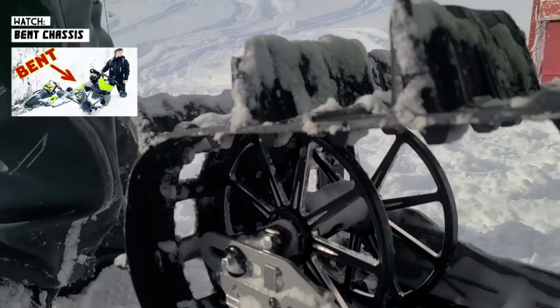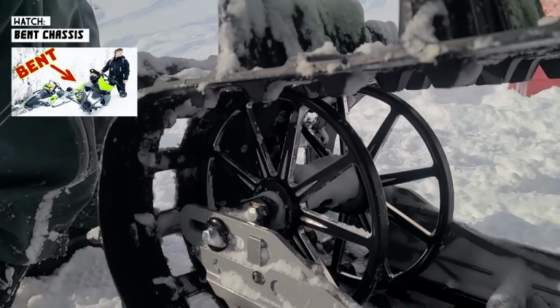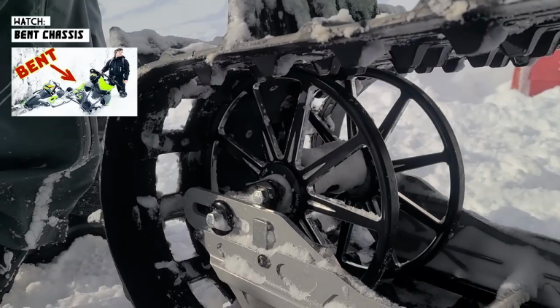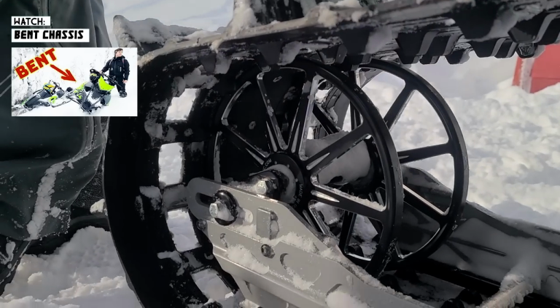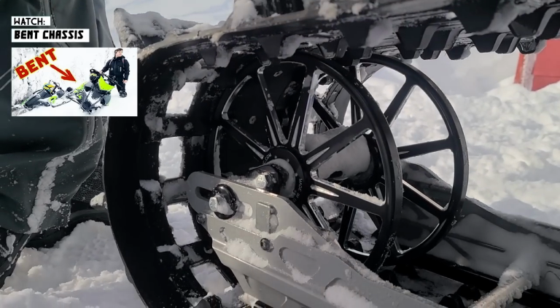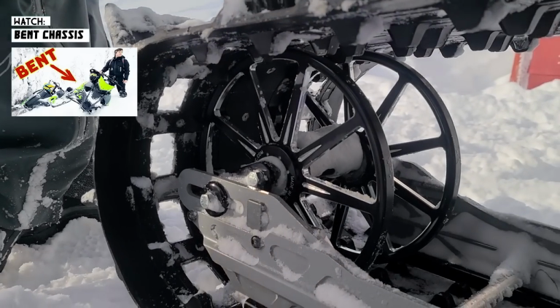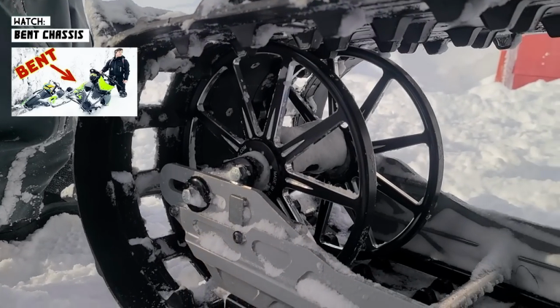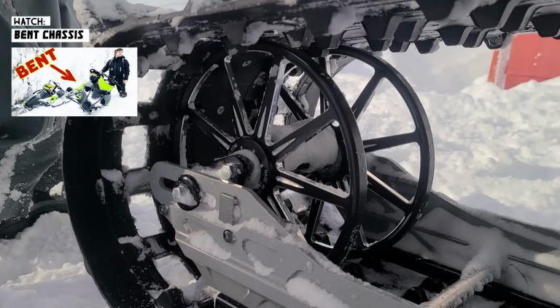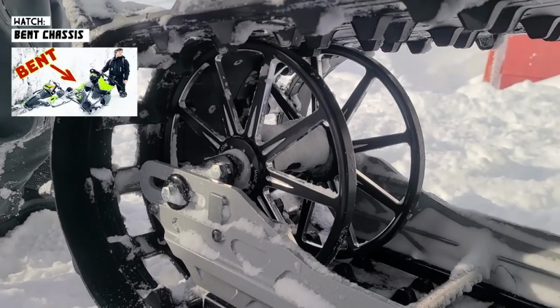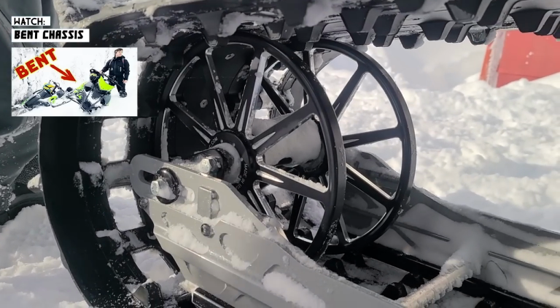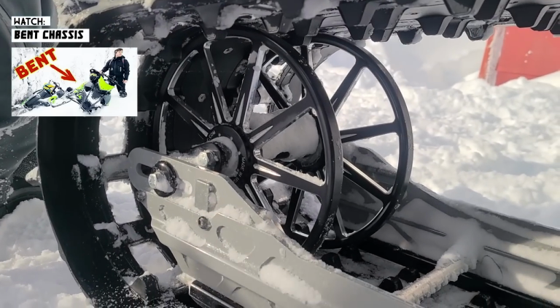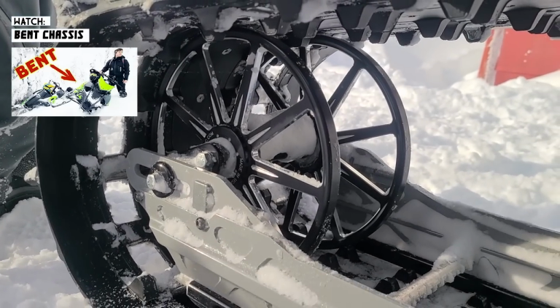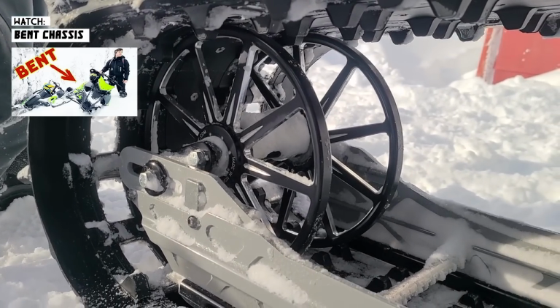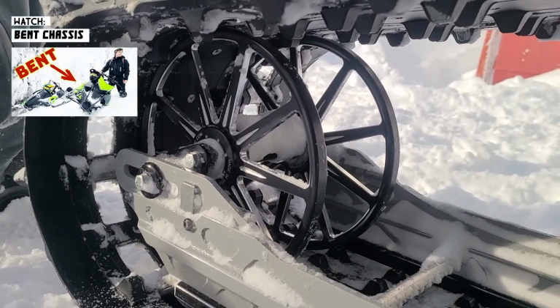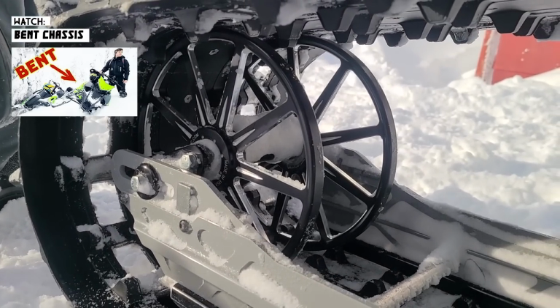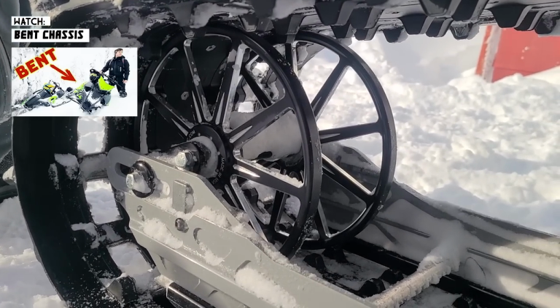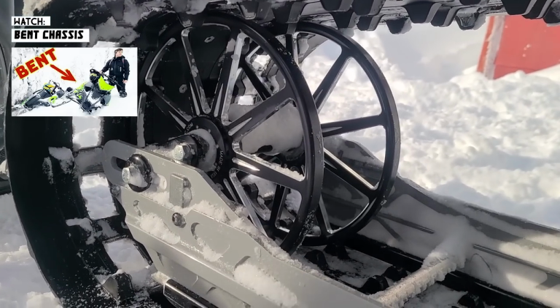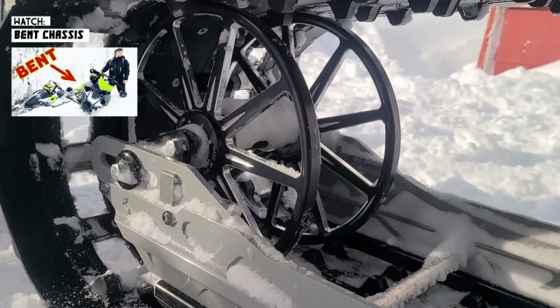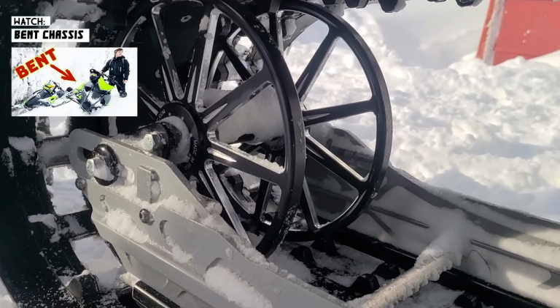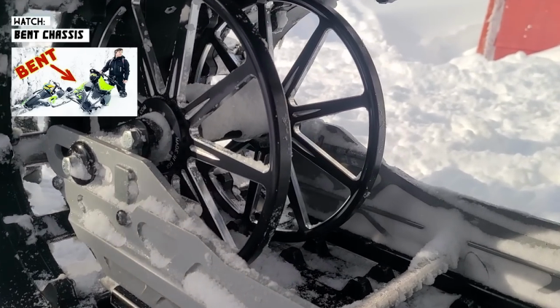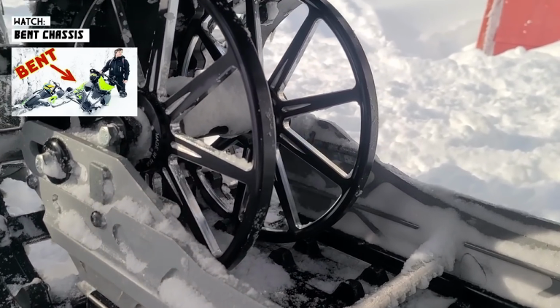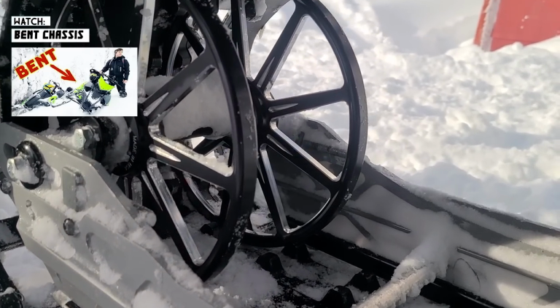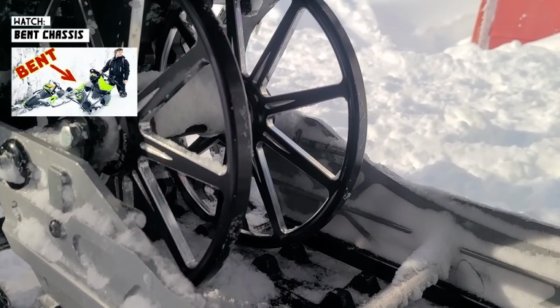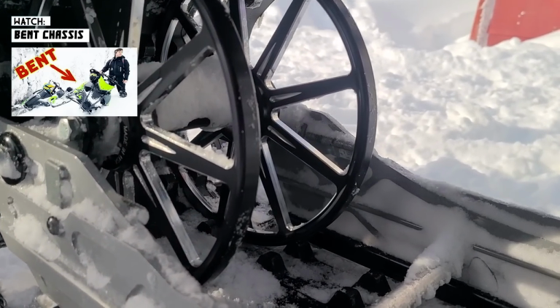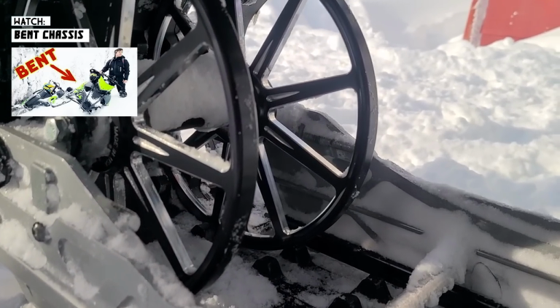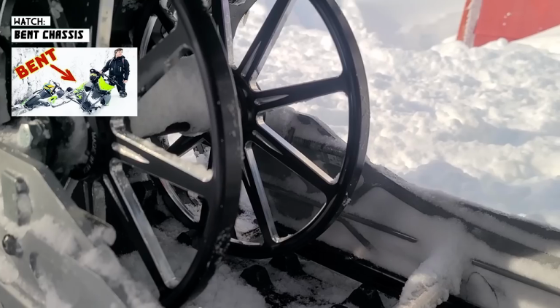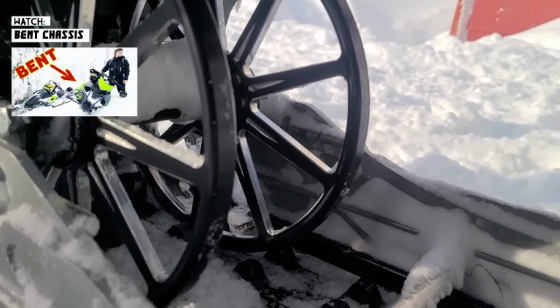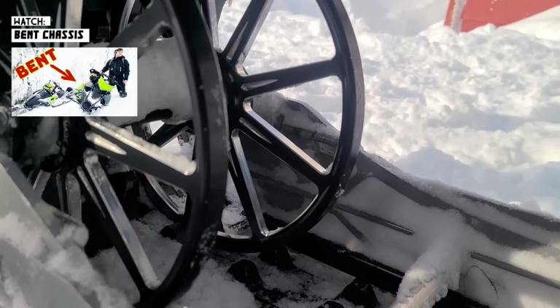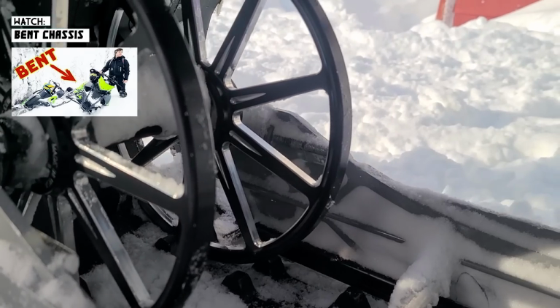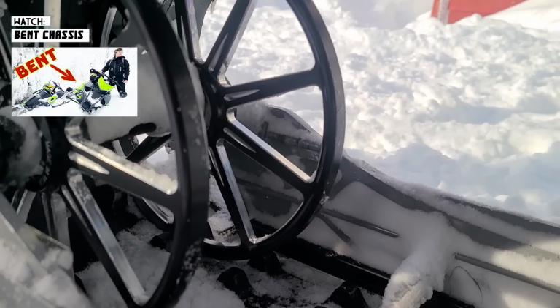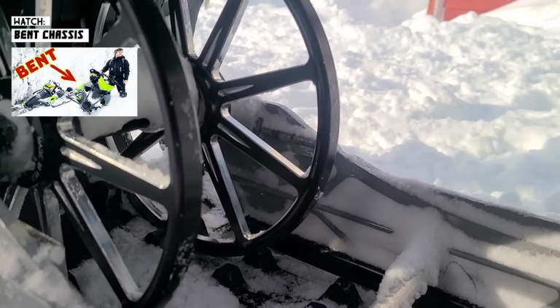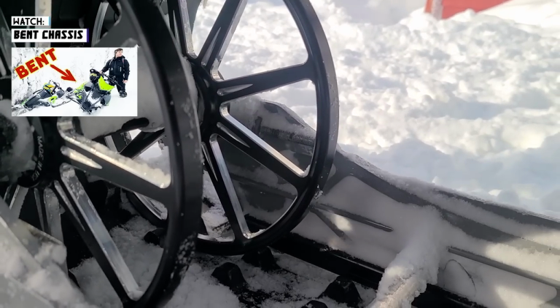They look good and they feel good - like my last ones. Look at all the snow and ice that builds up on those.